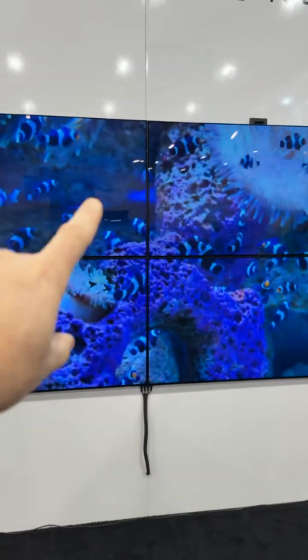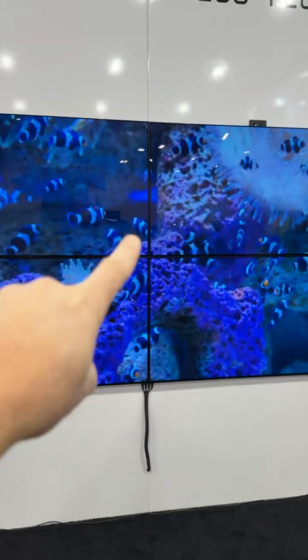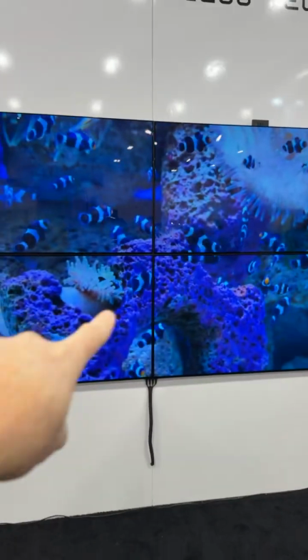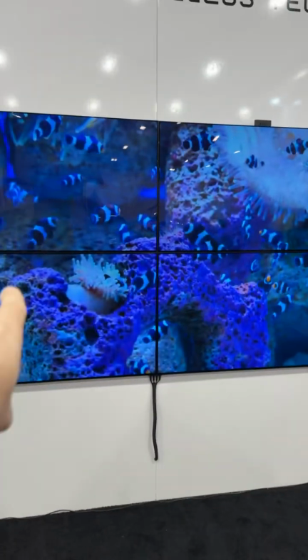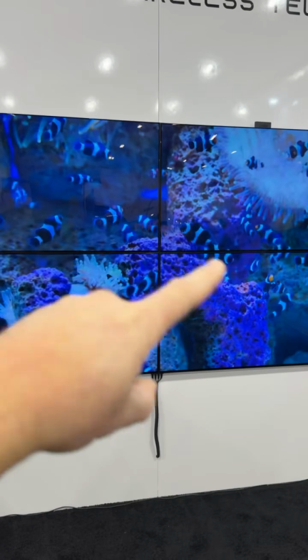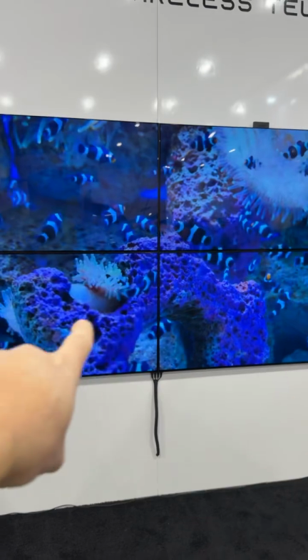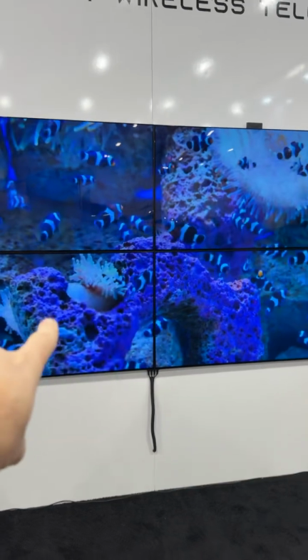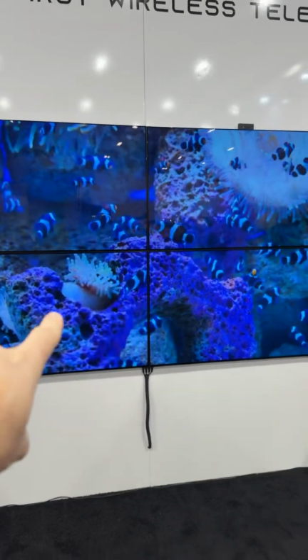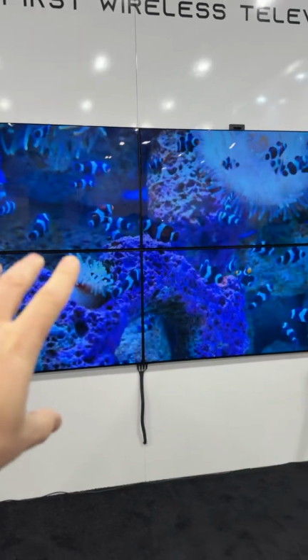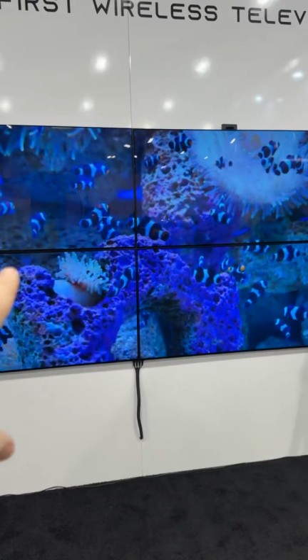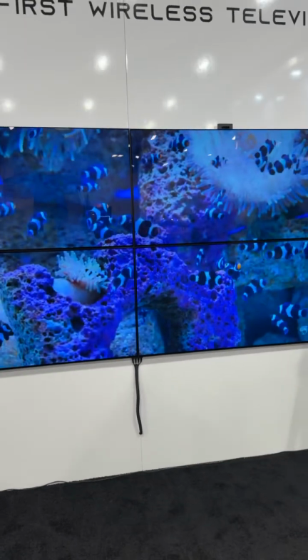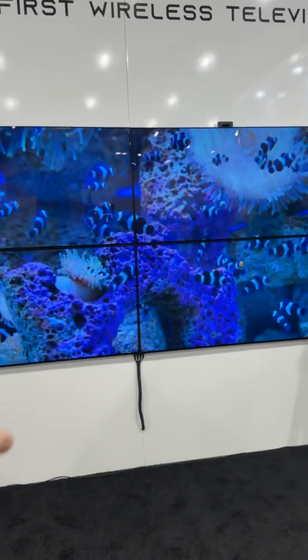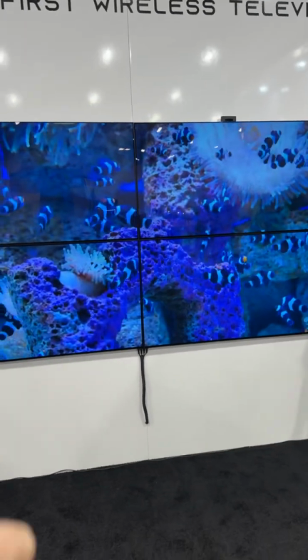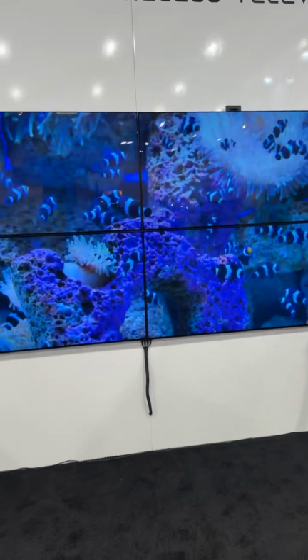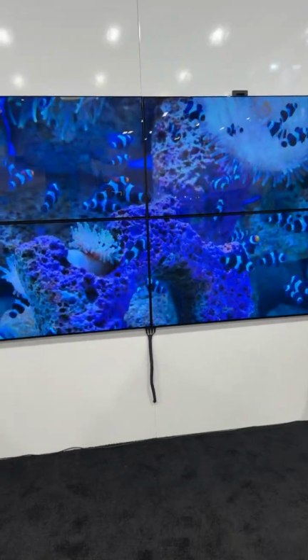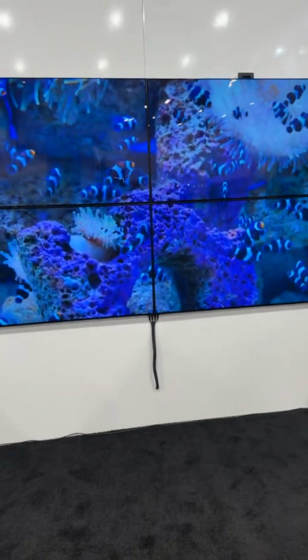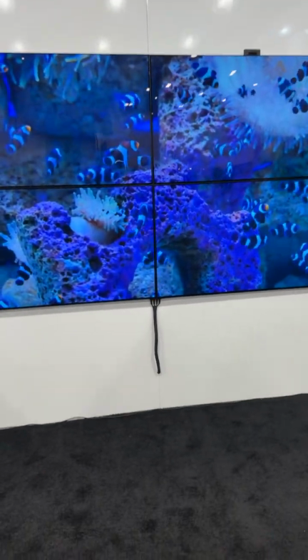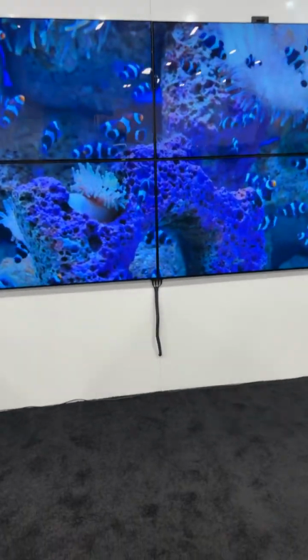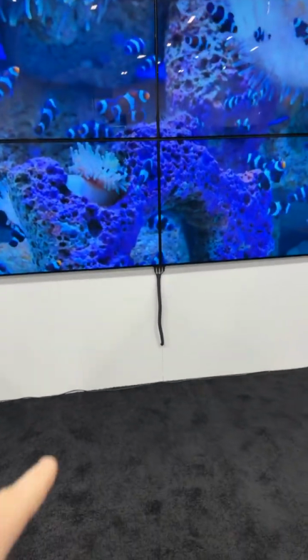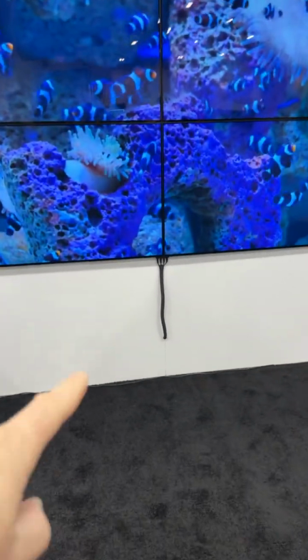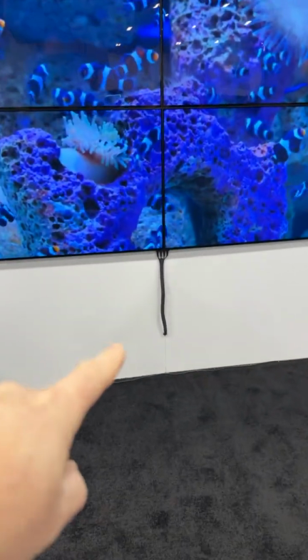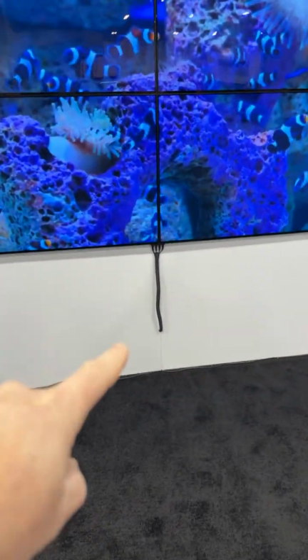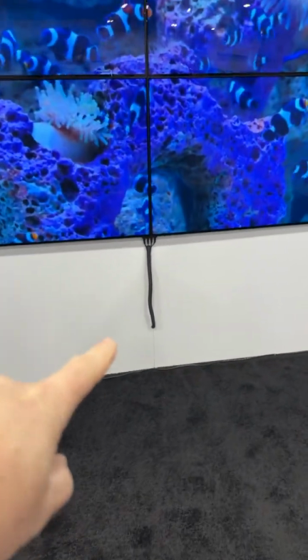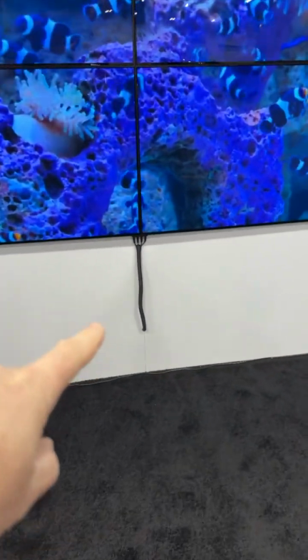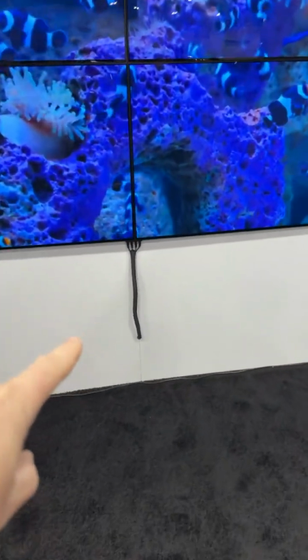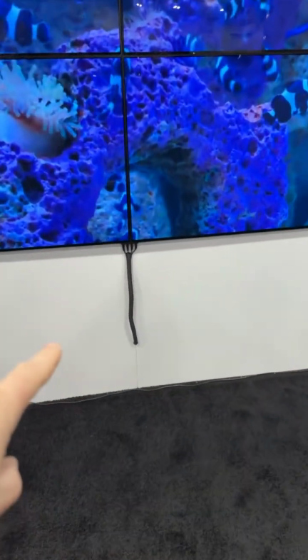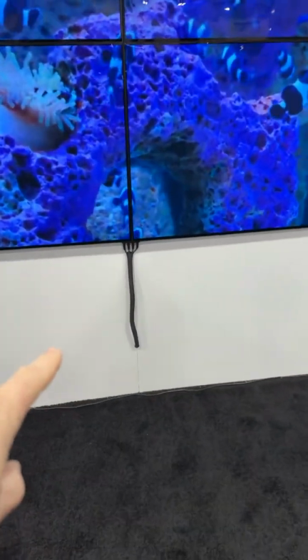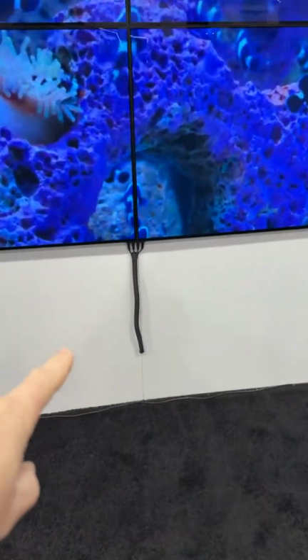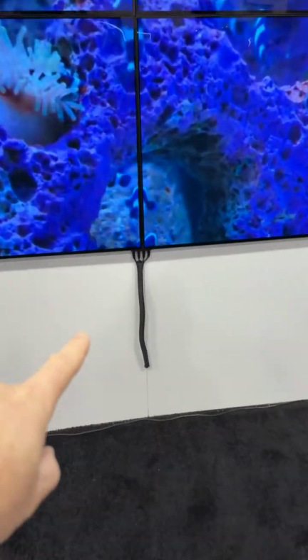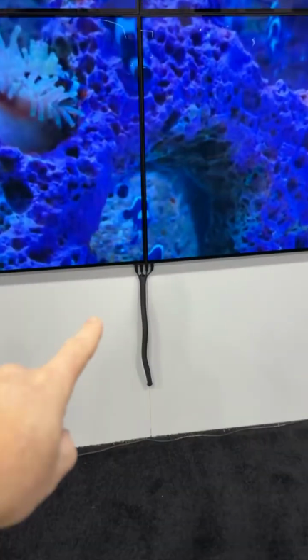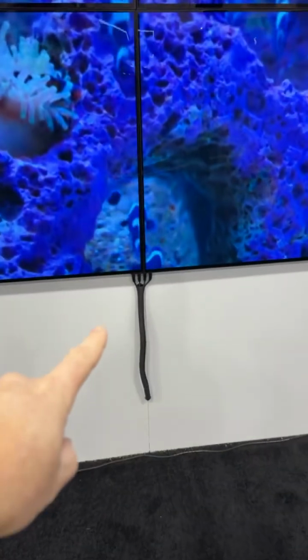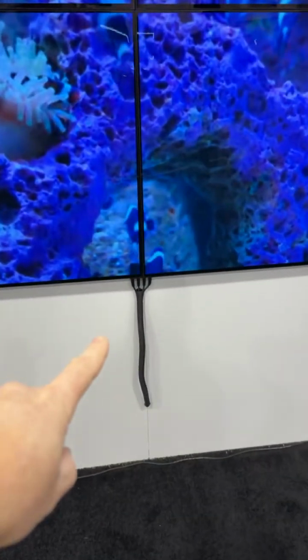All this setup here is completely wireless. This is just the charging cord to charge up the battery.